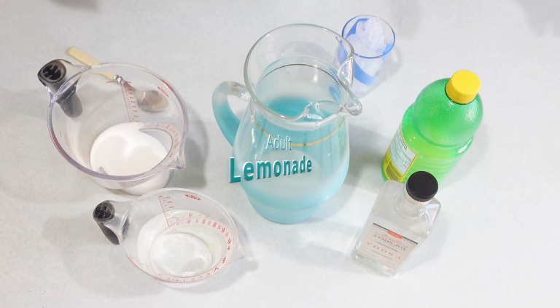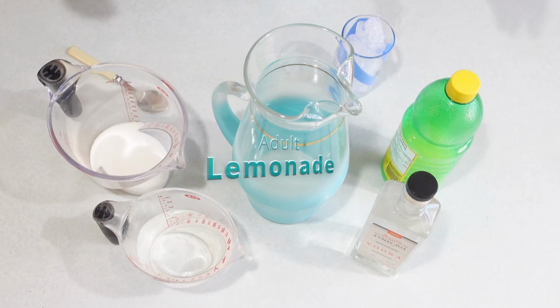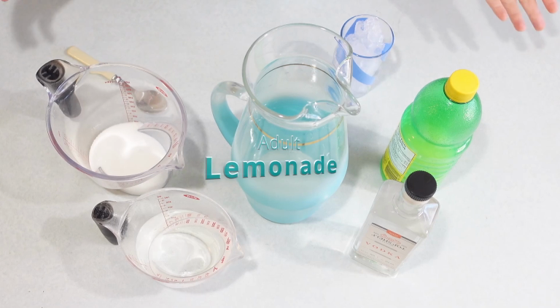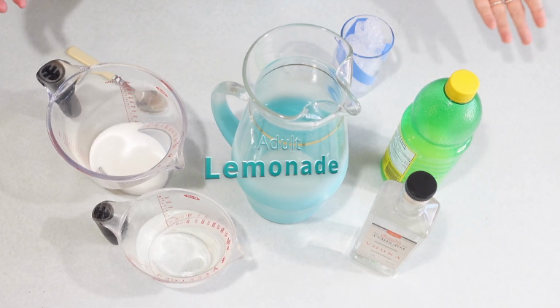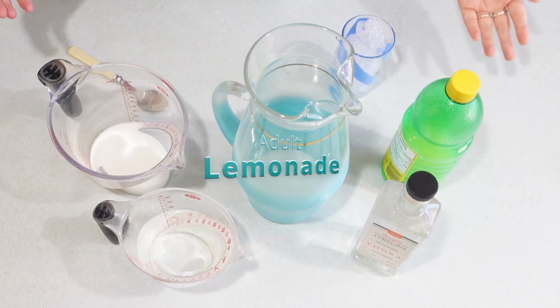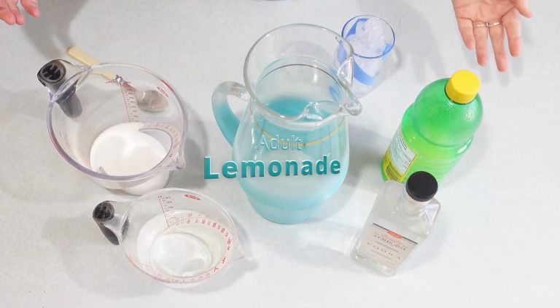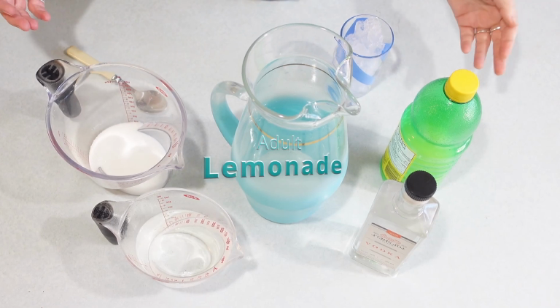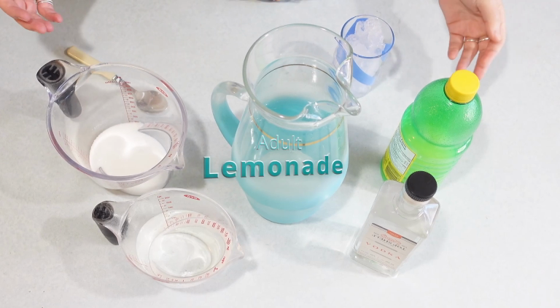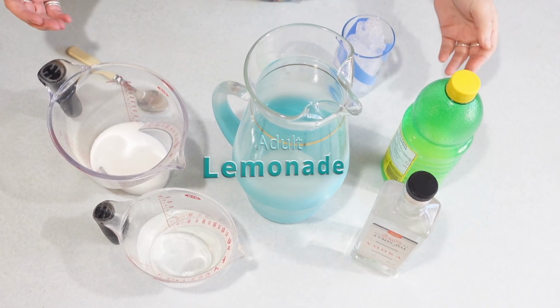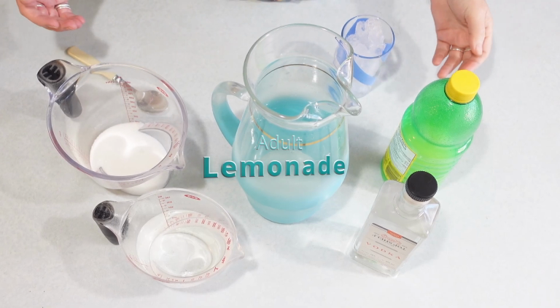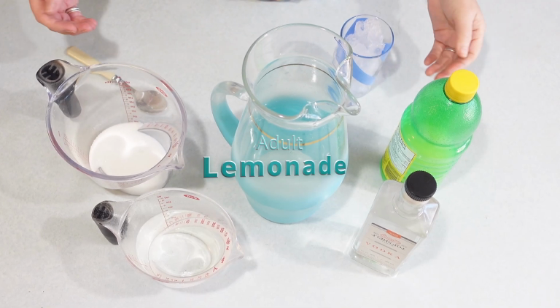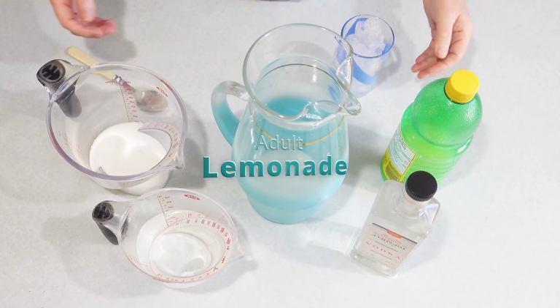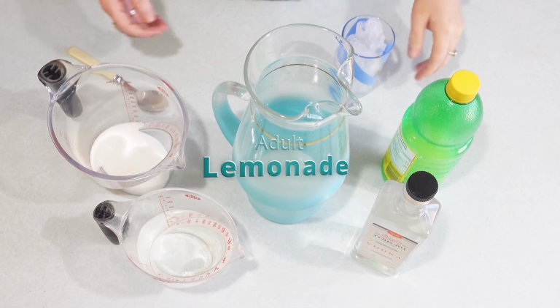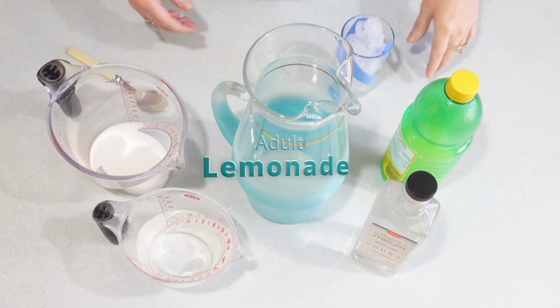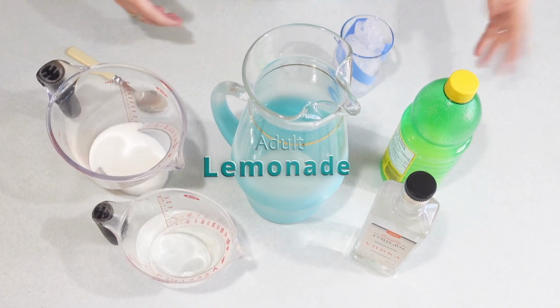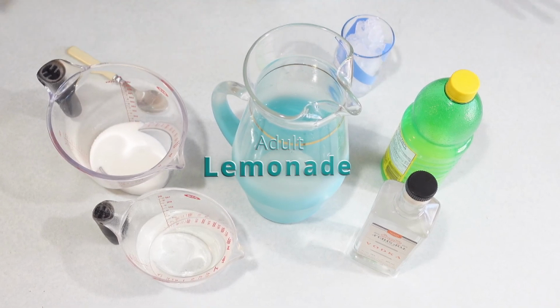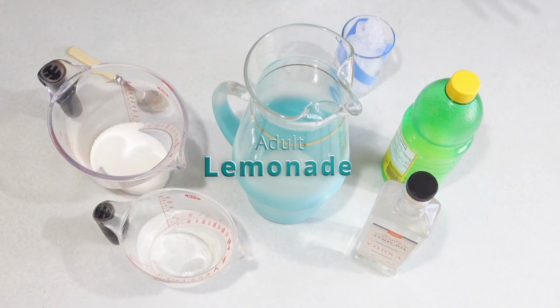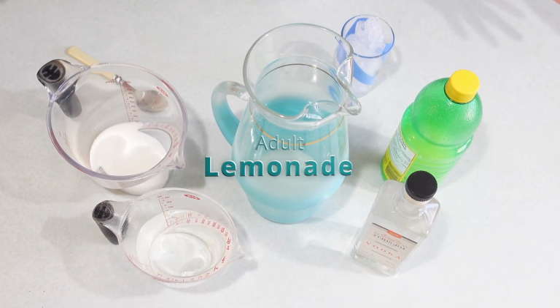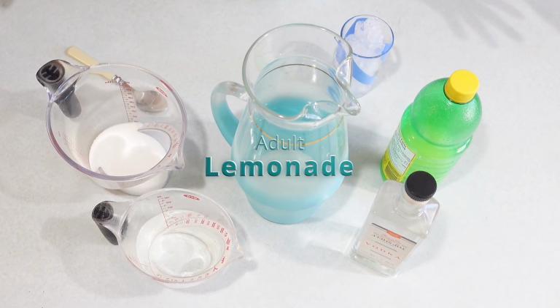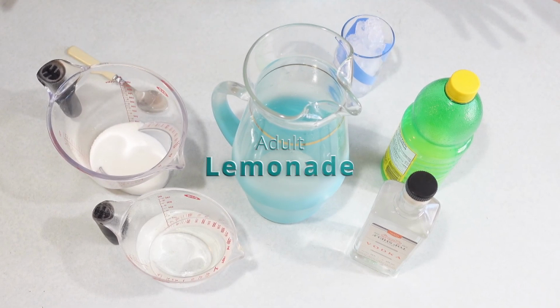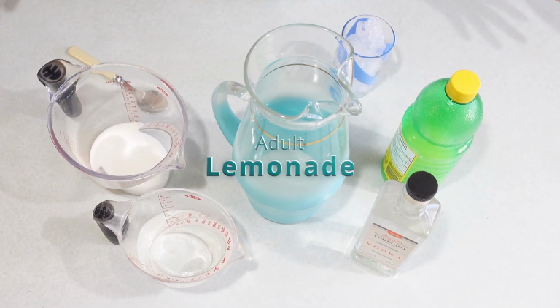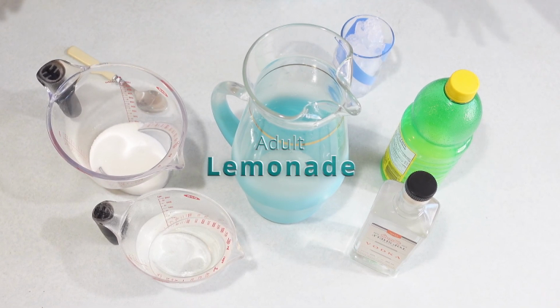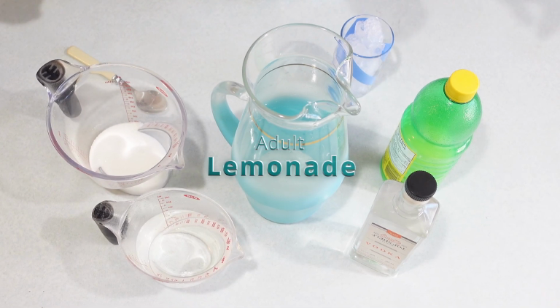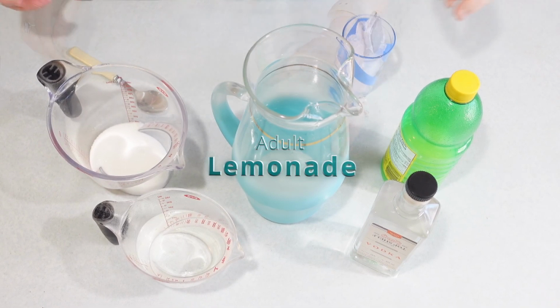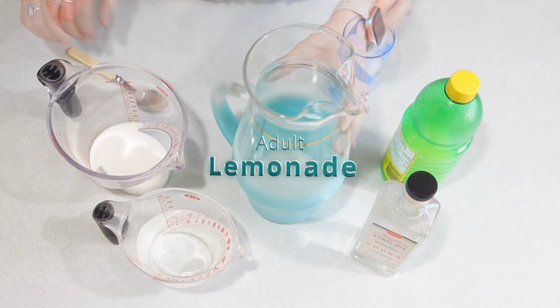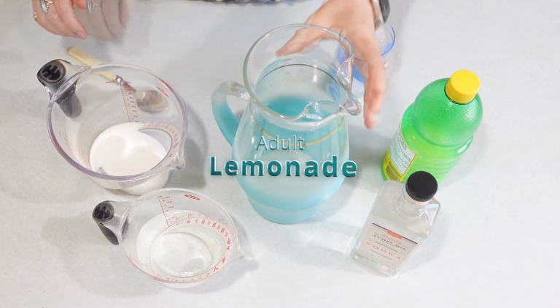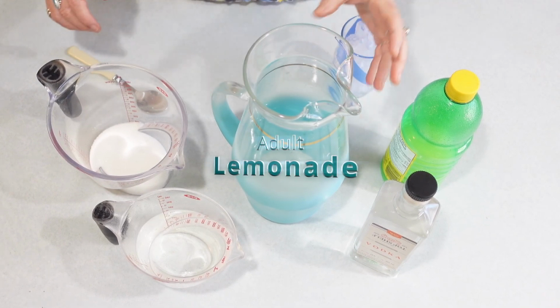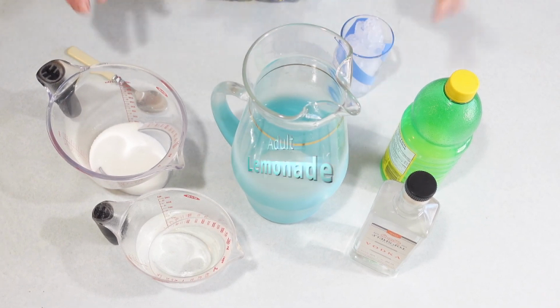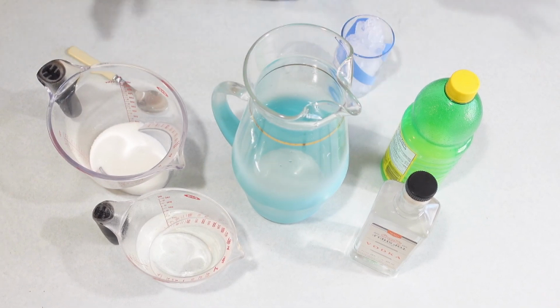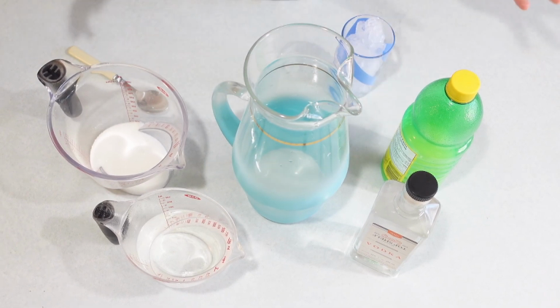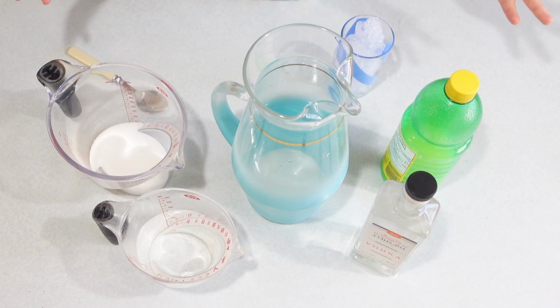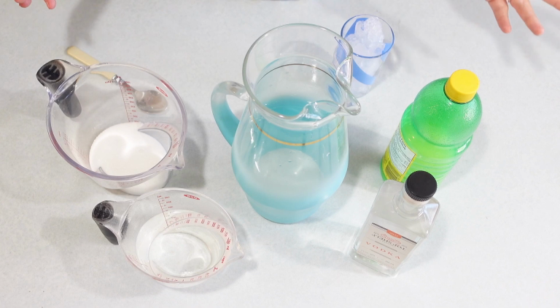While supper is getting ready, let's make some adult lemonade. It's super easy.